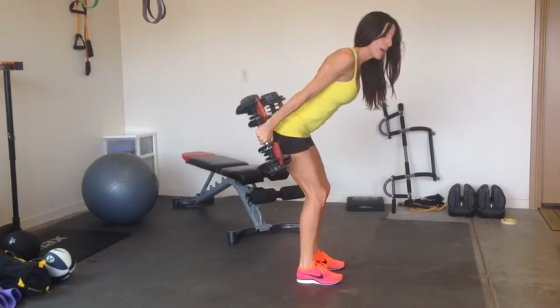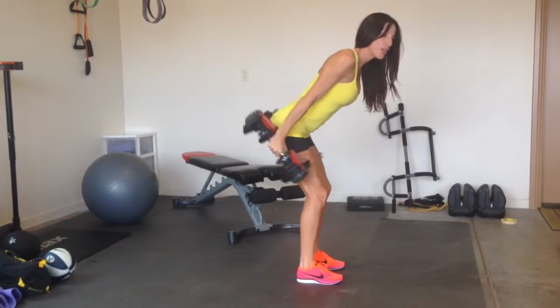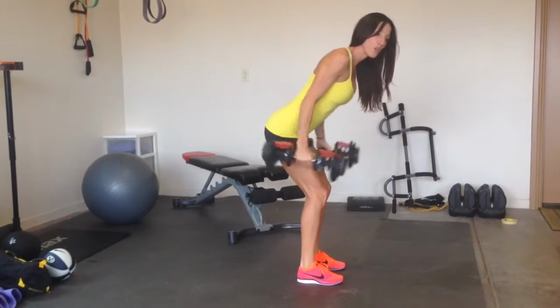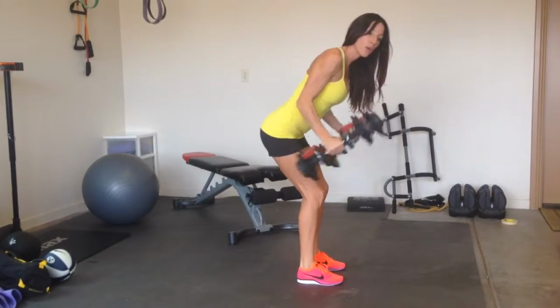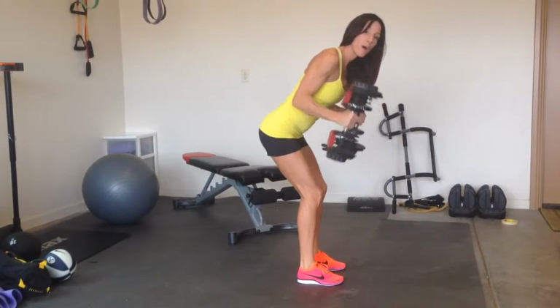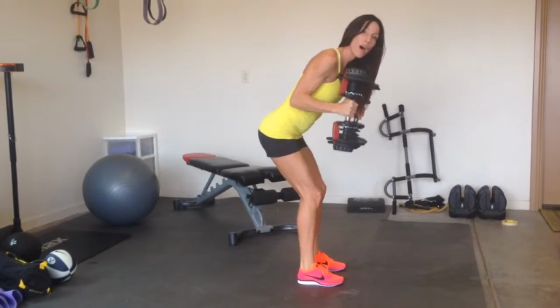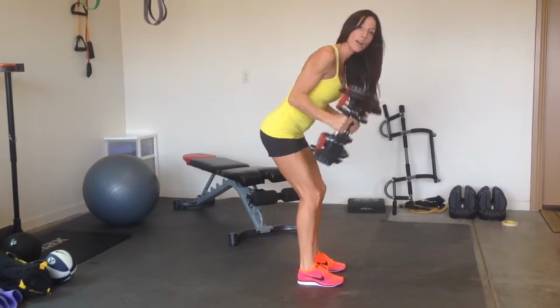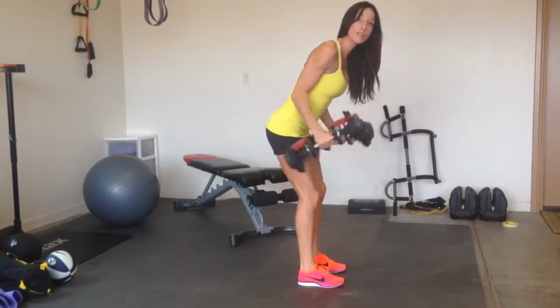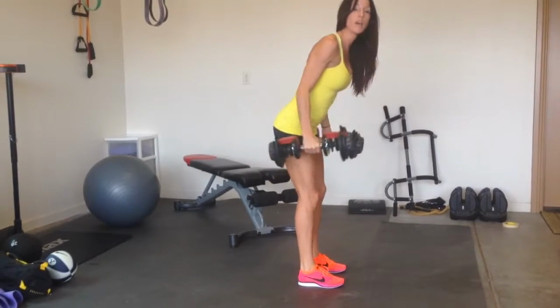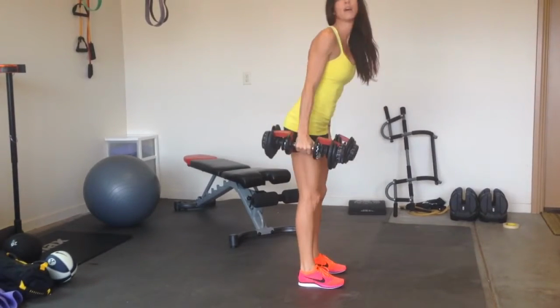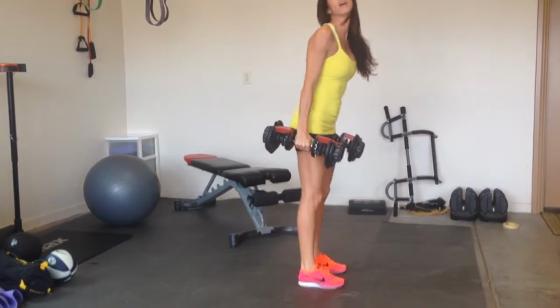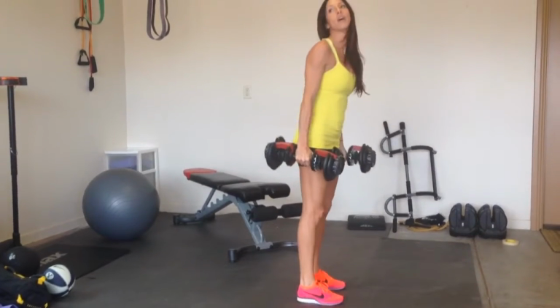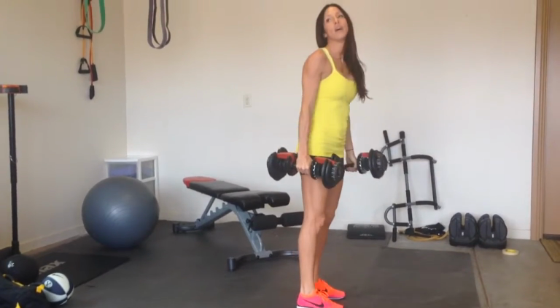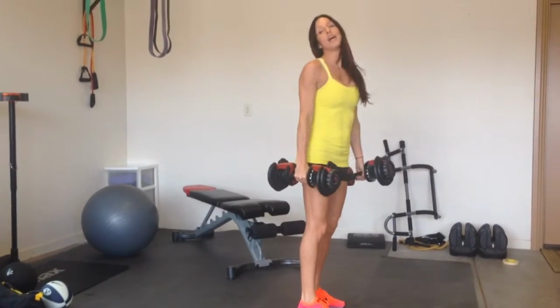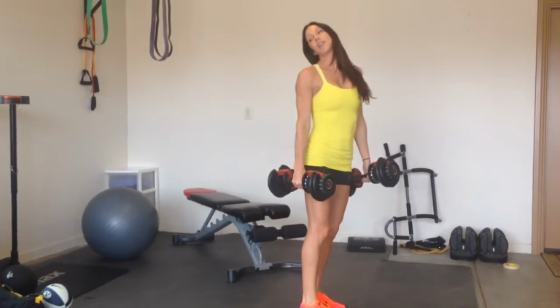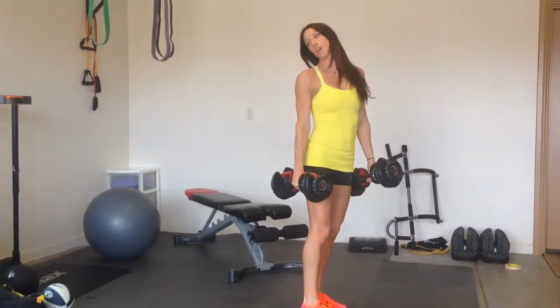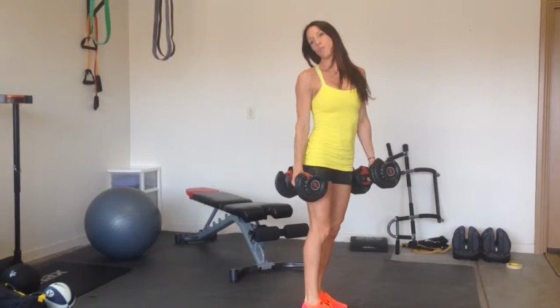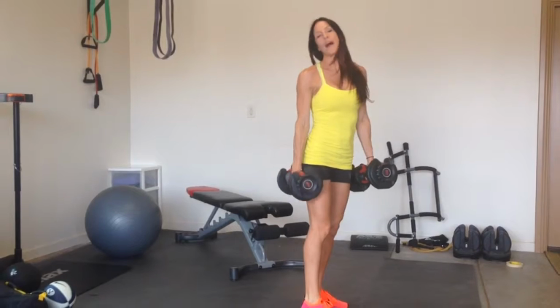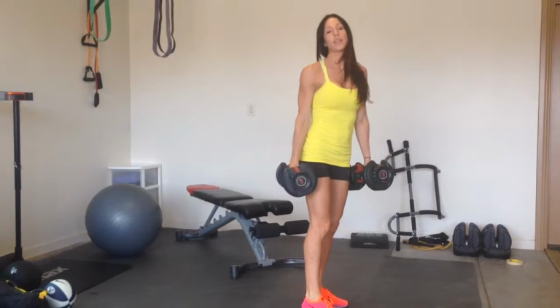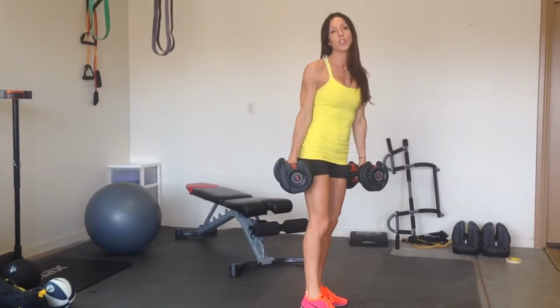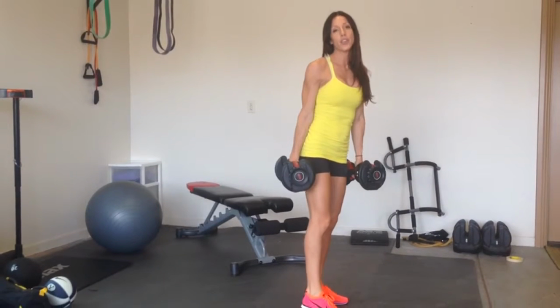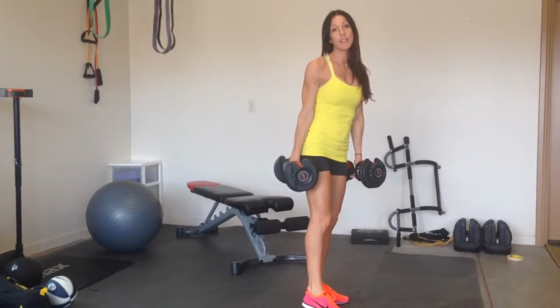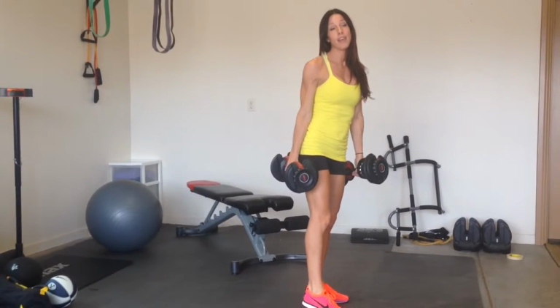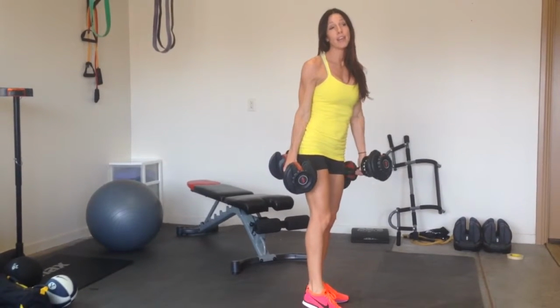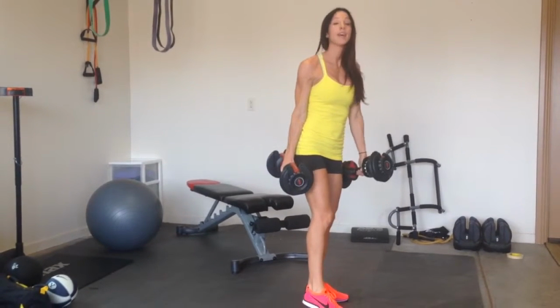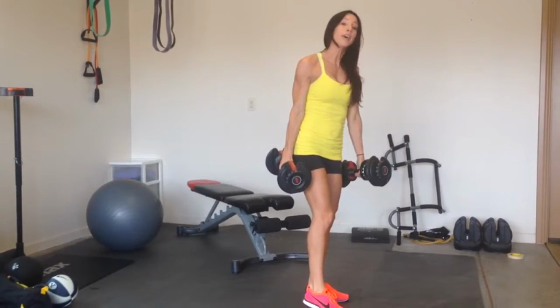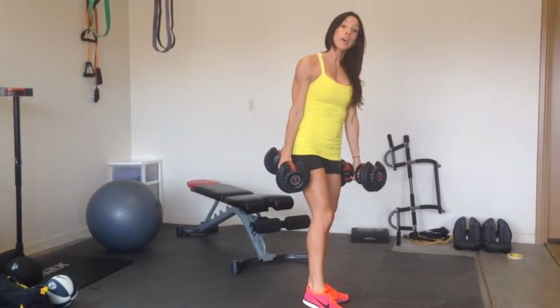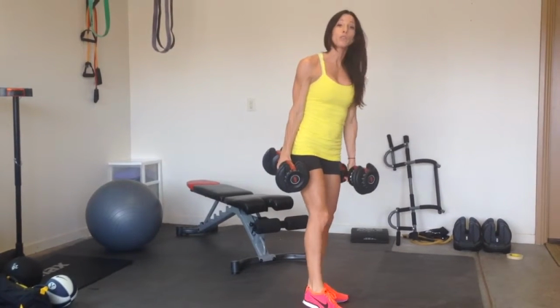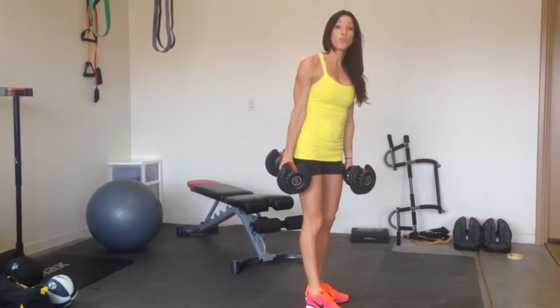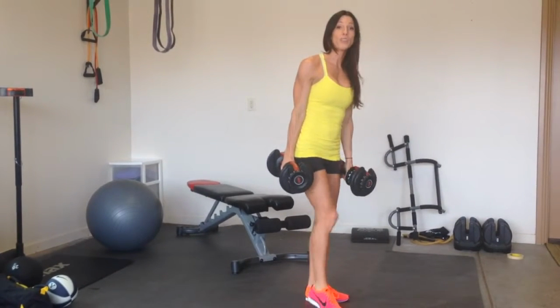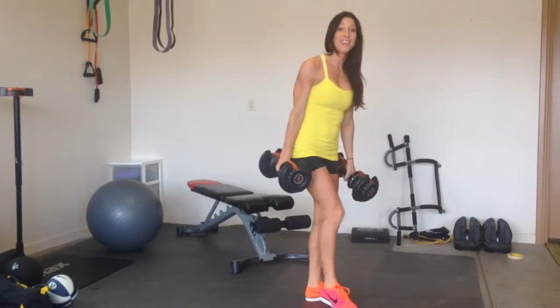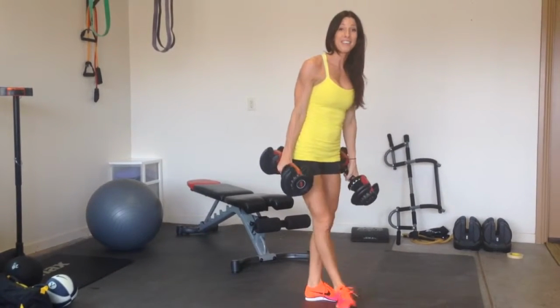So we'll do 12 of those. Then you can pause, and then go back into your next set, and we do three sets.